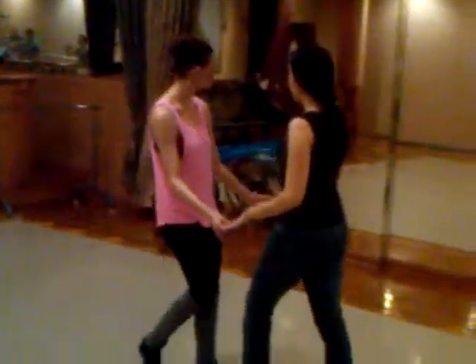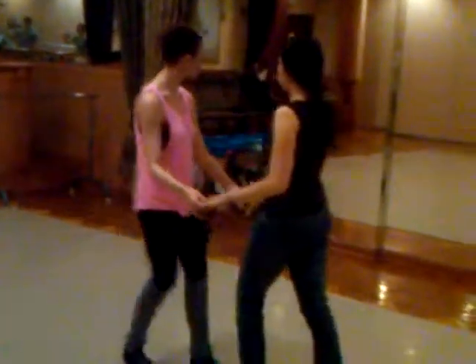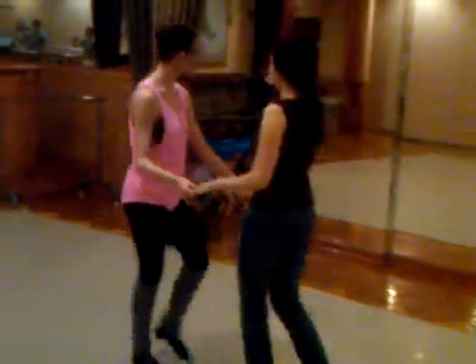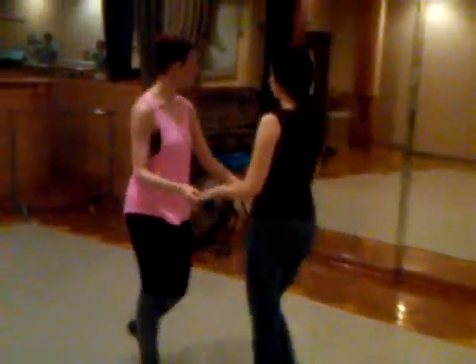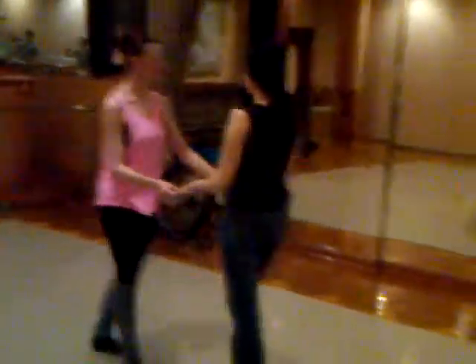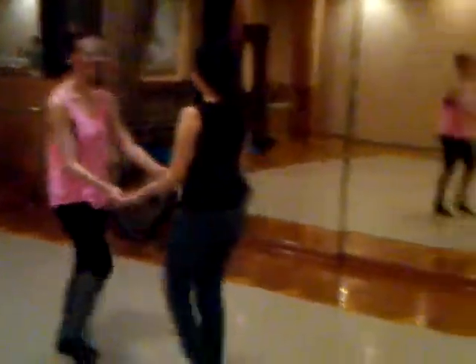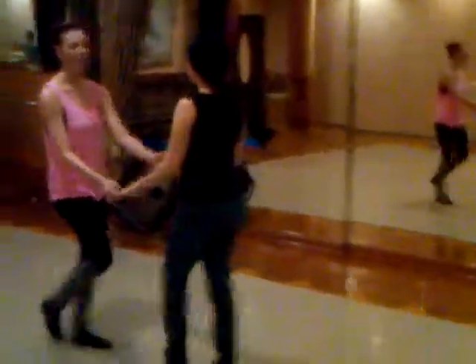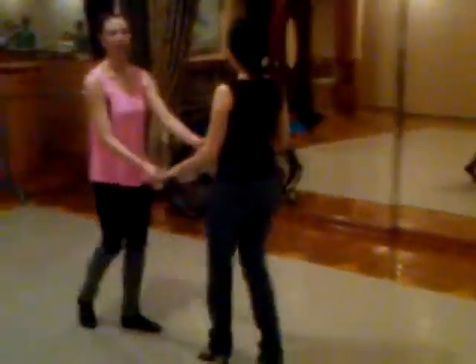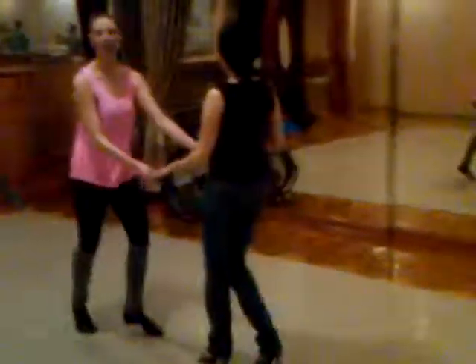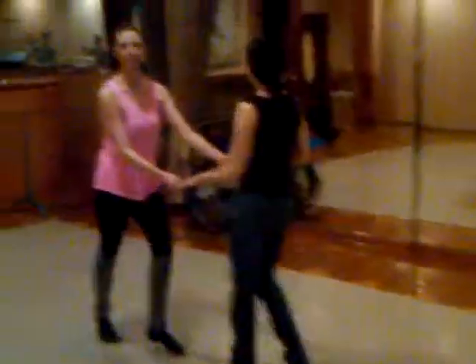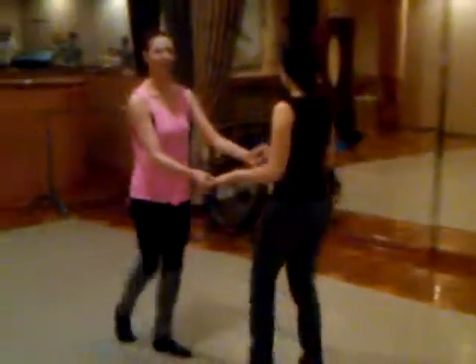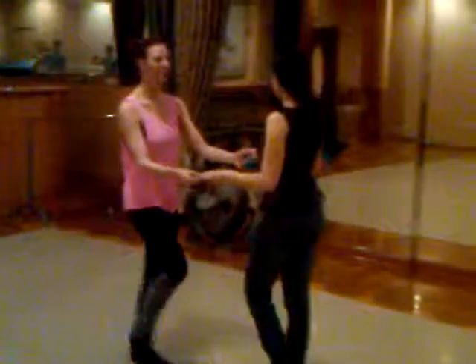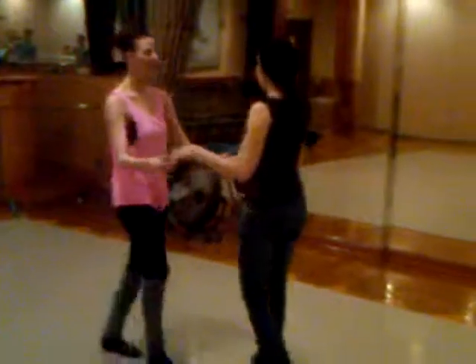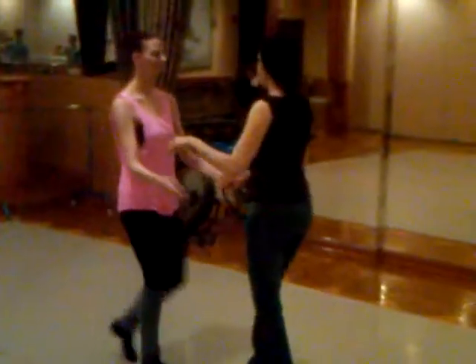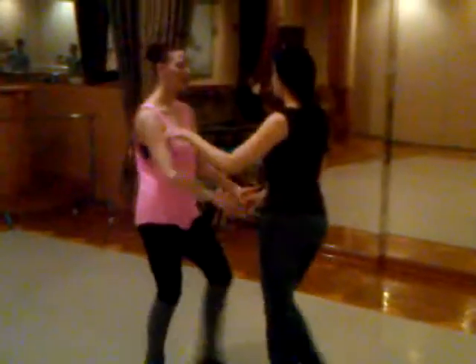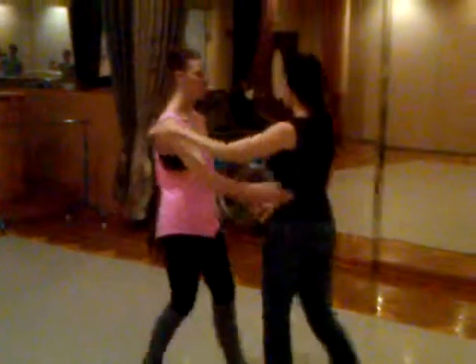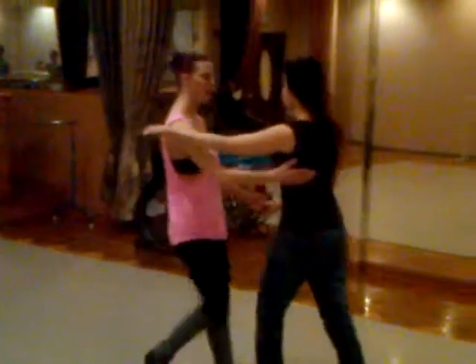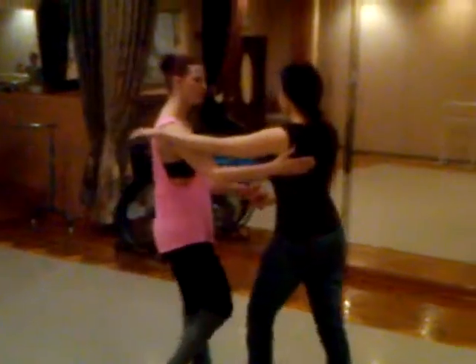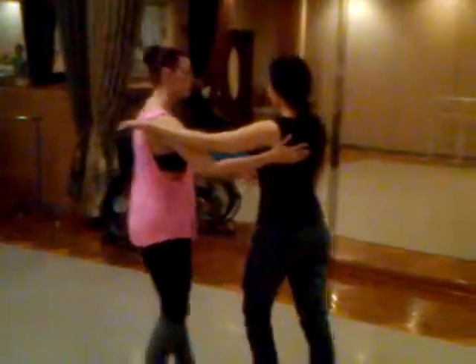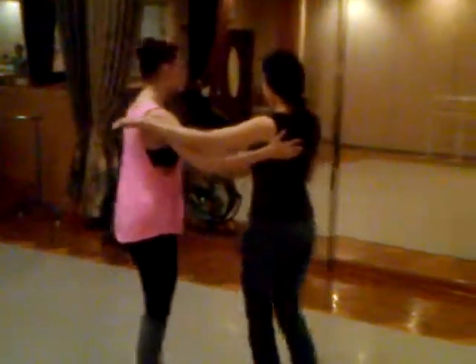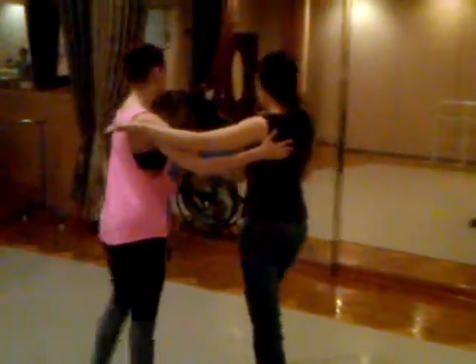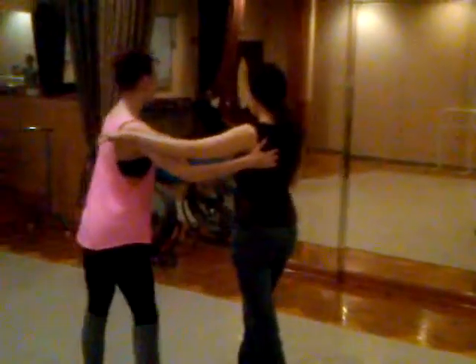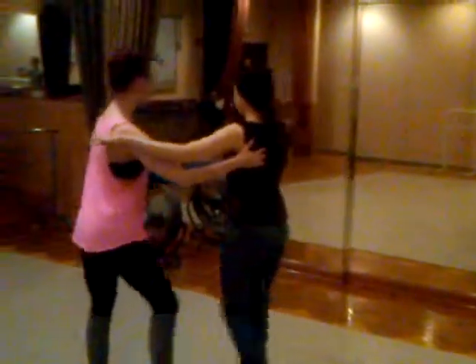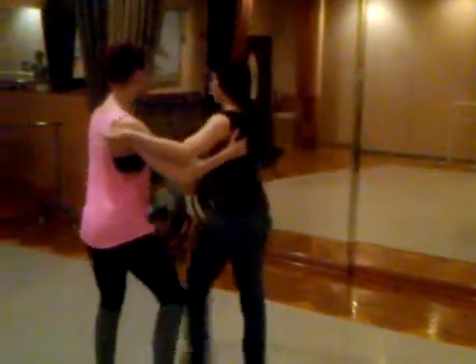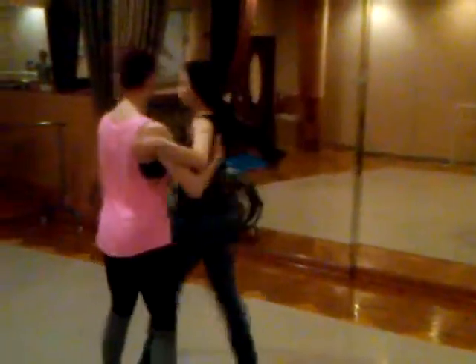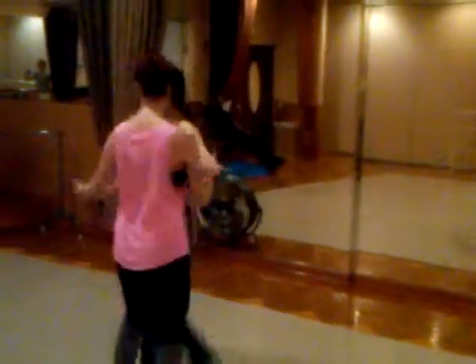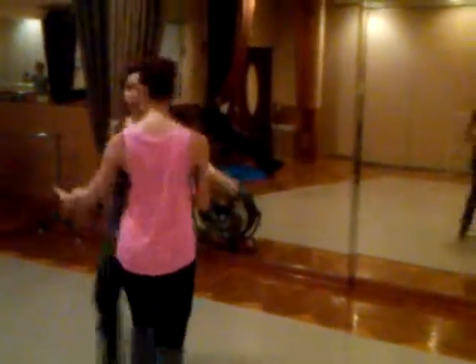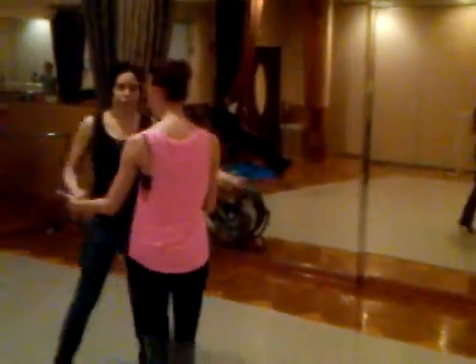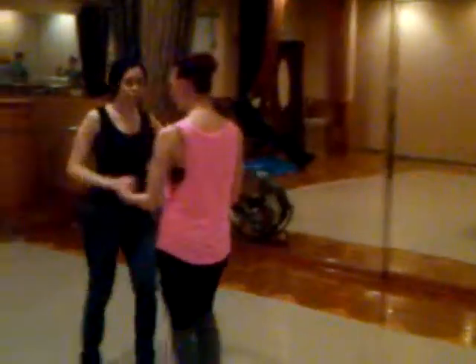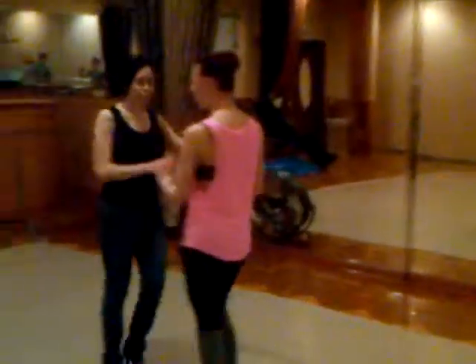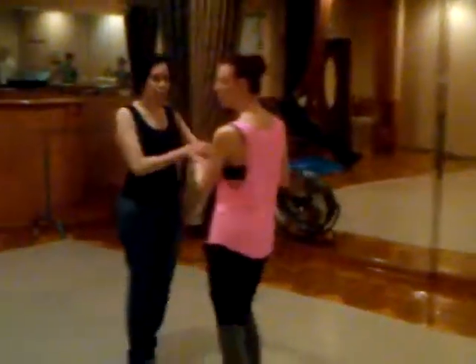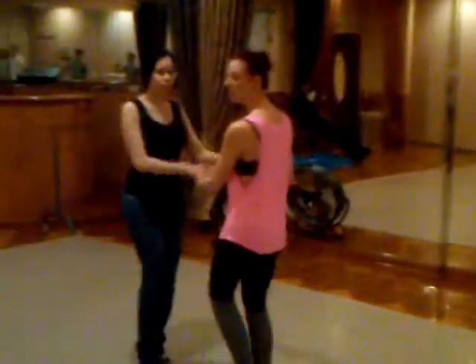One, two, three — cross body leap. One, two, three — go double hand hold.